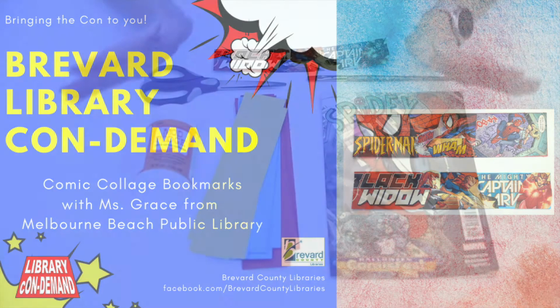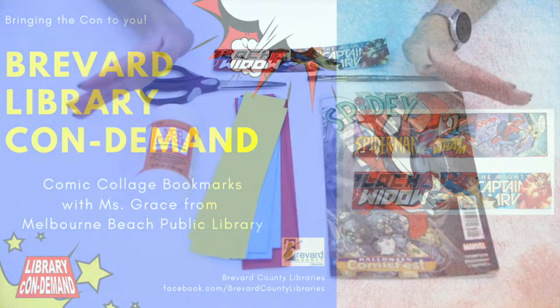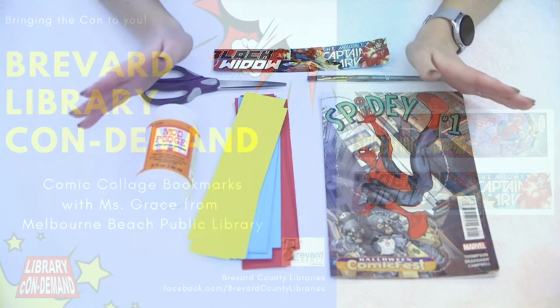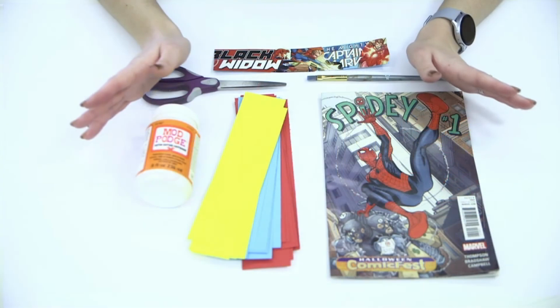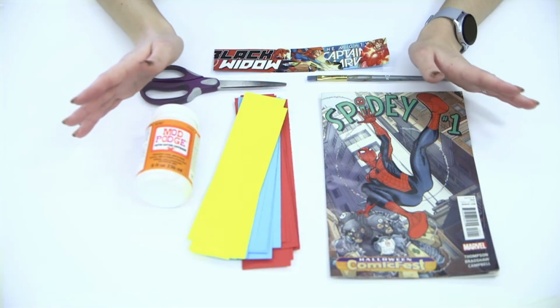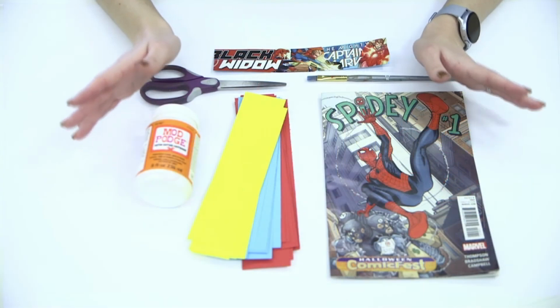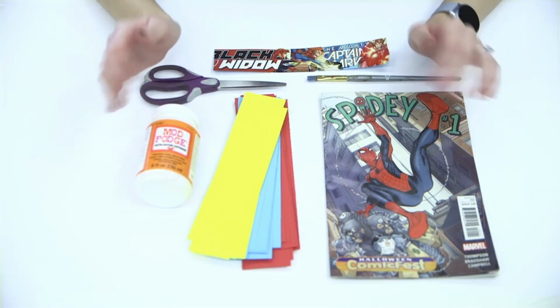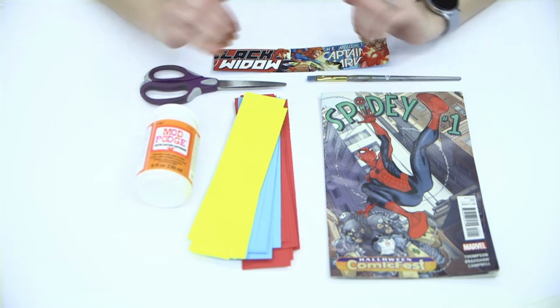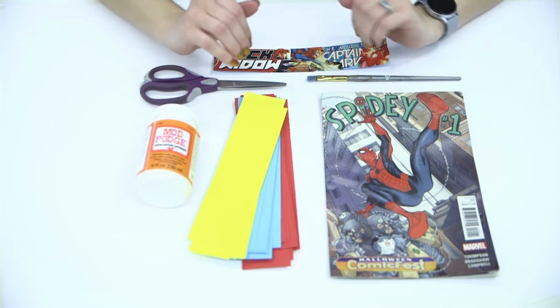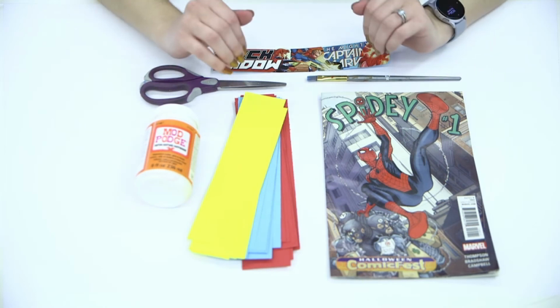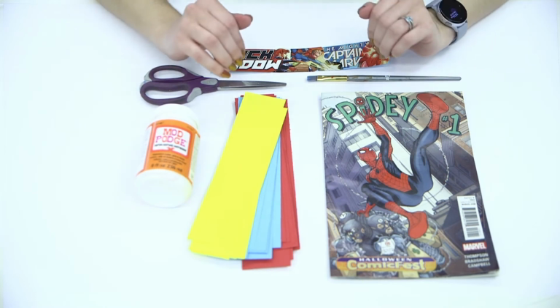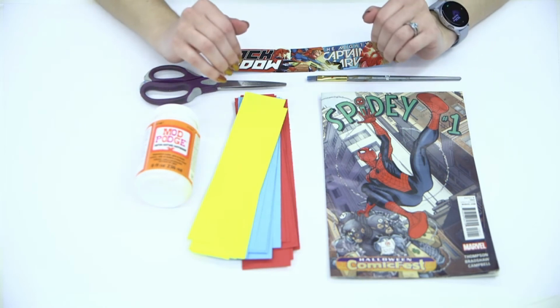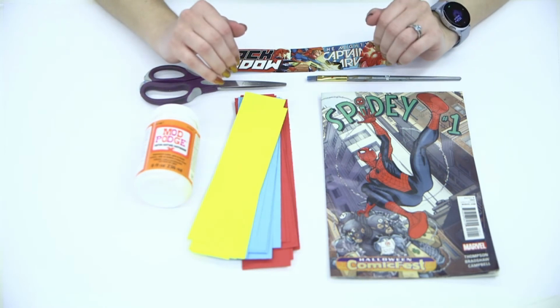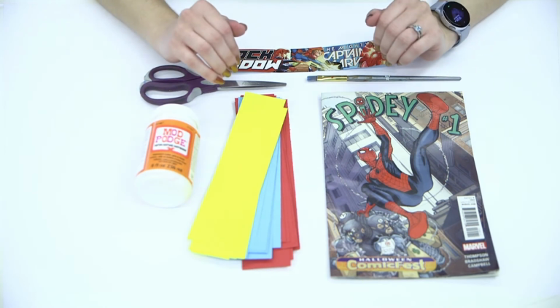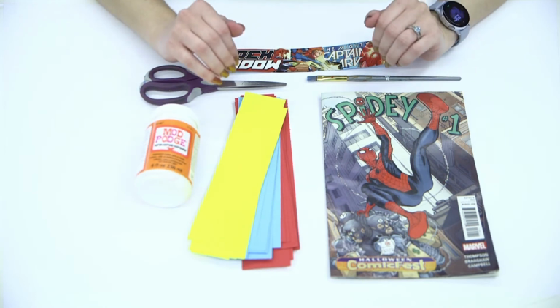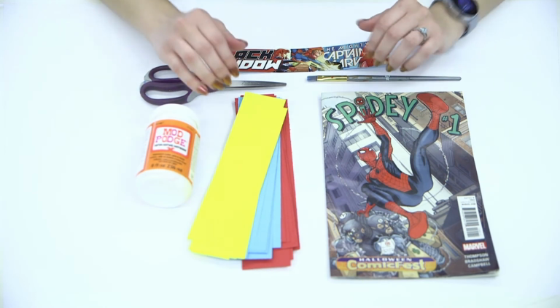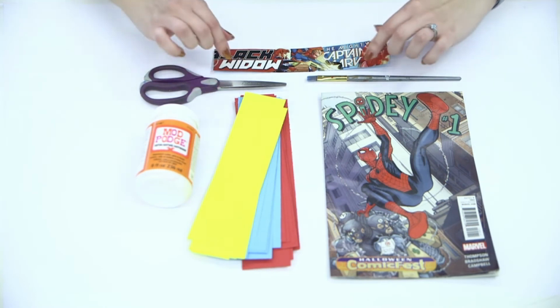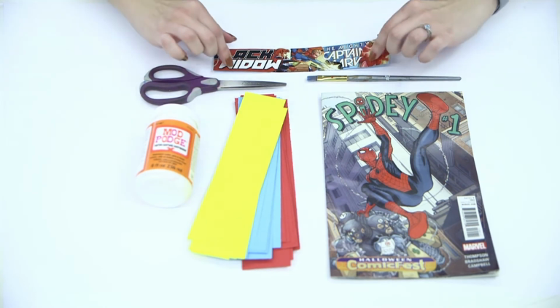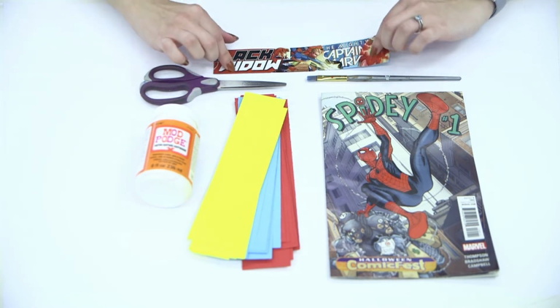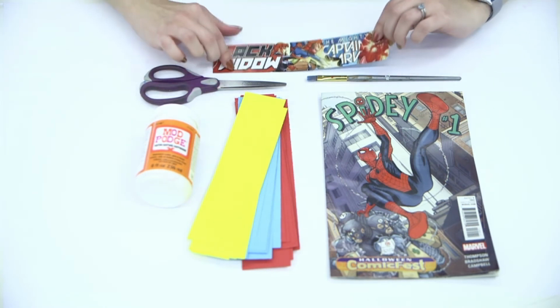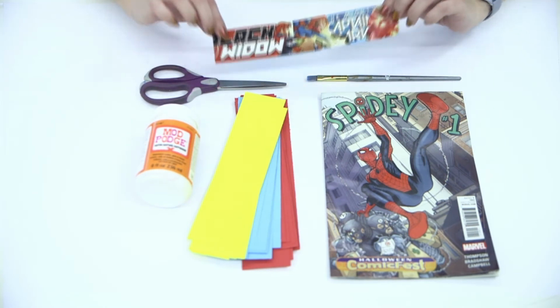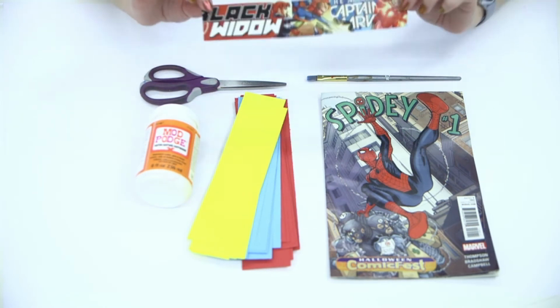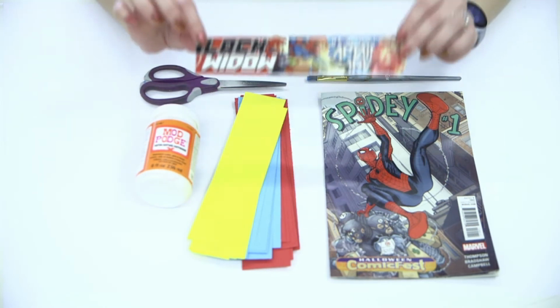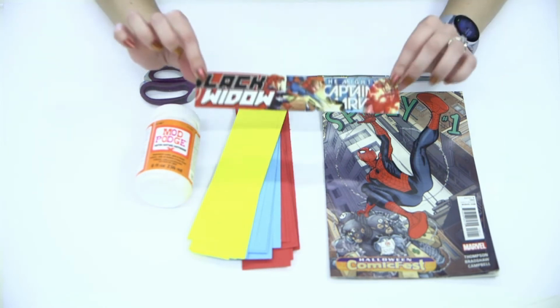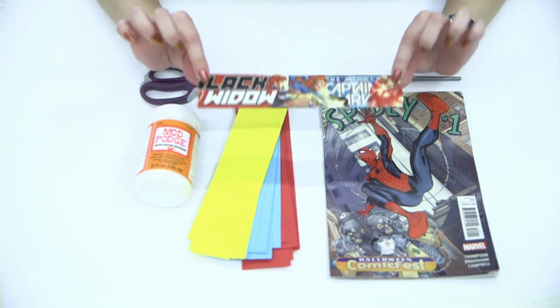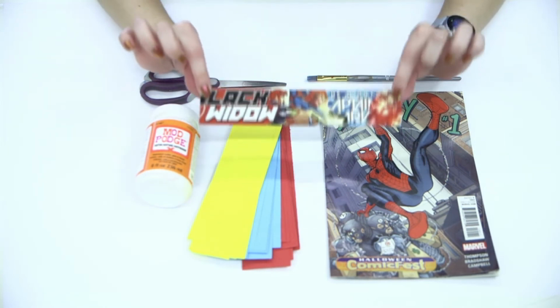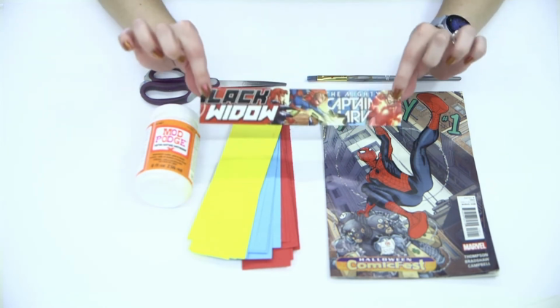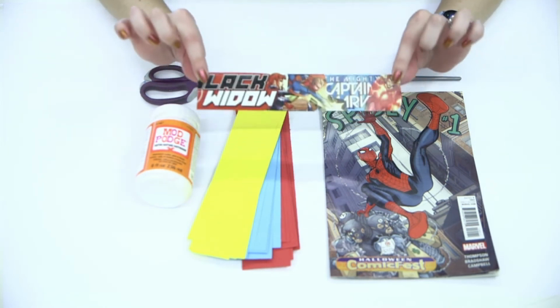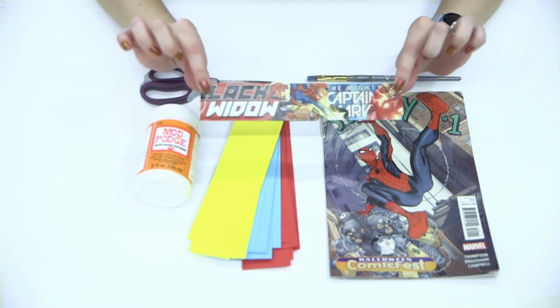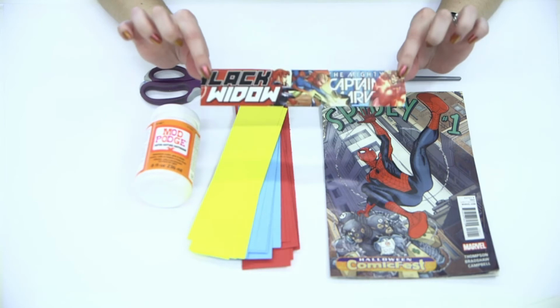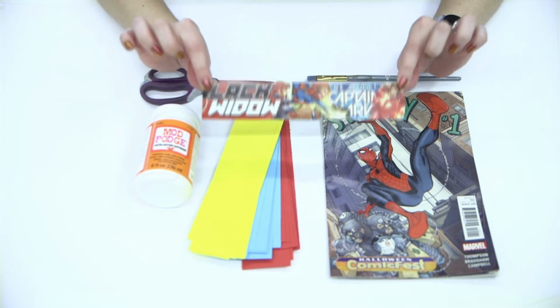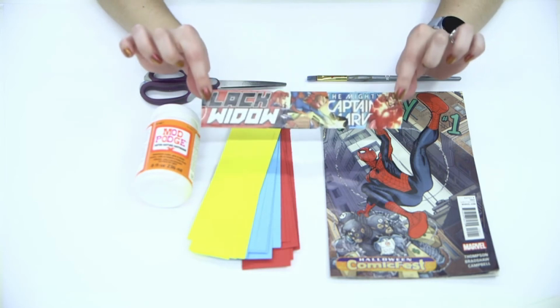Hi everyone! This is Miss Grace from the Melbourne Beach Library and today I am showing you how to make a comic collage bookmark.